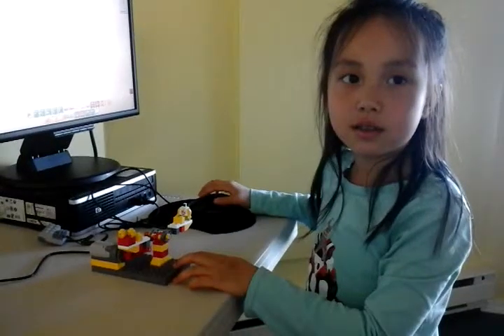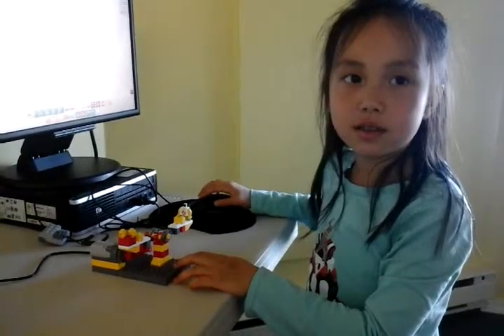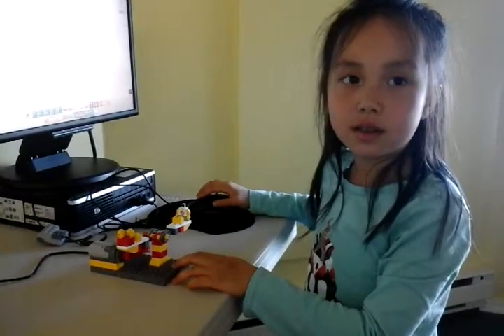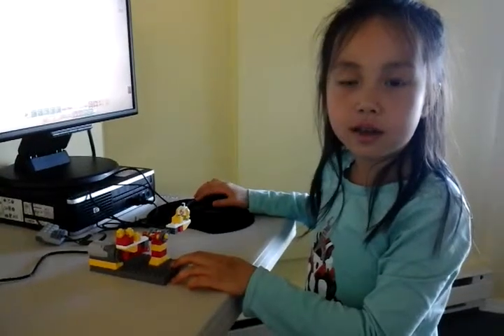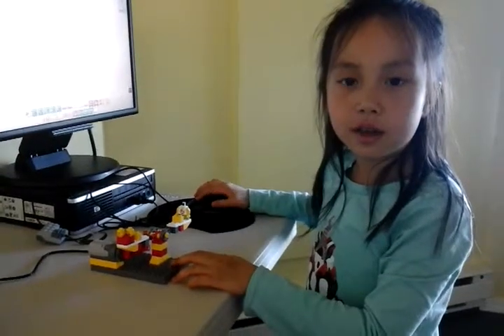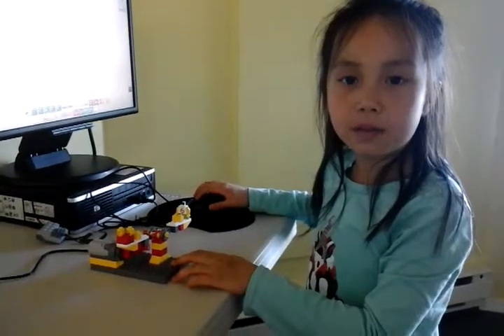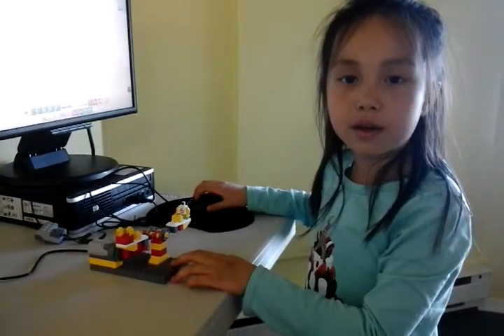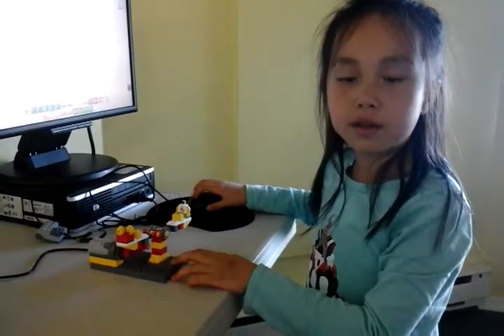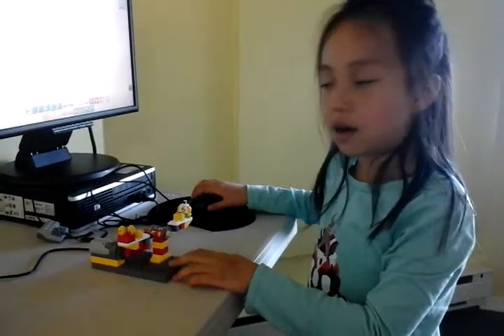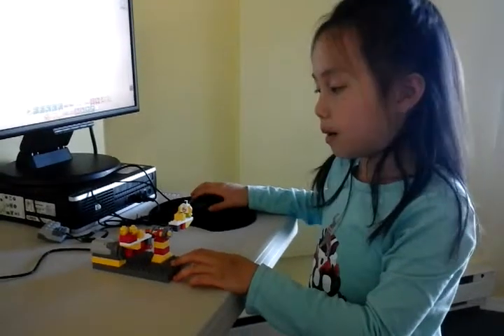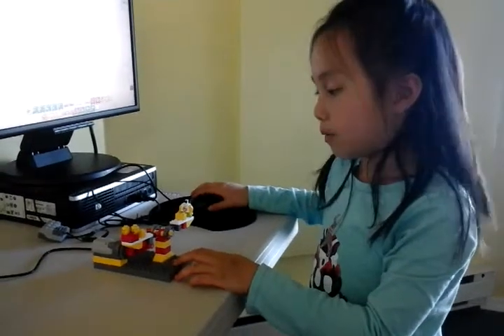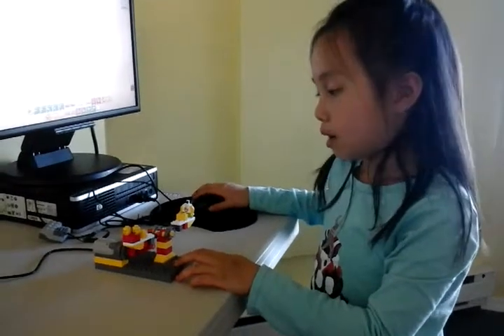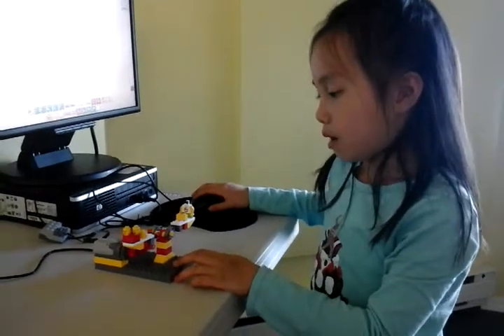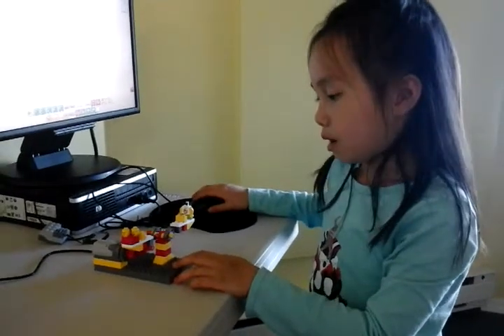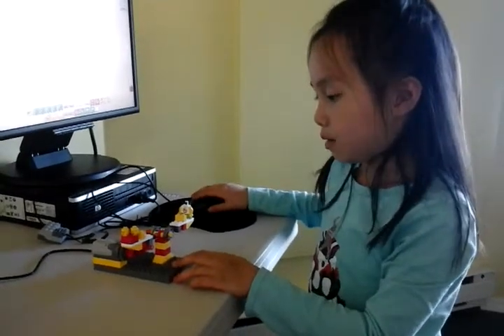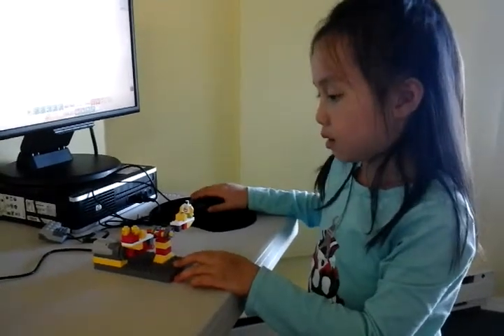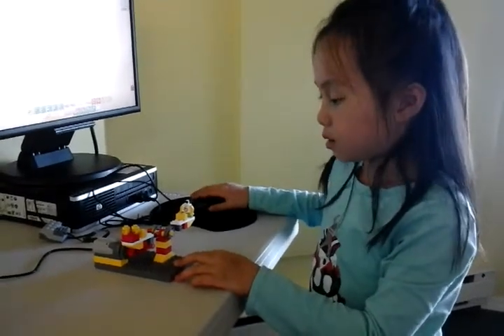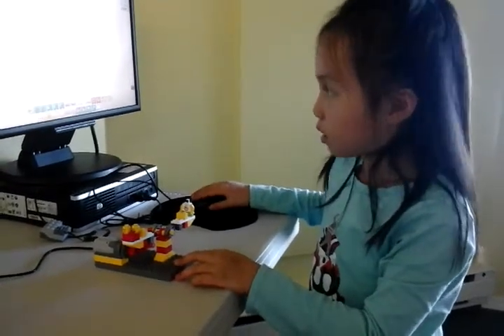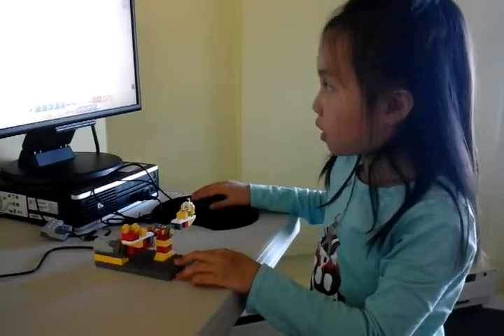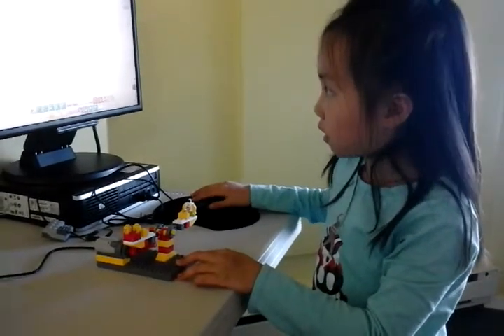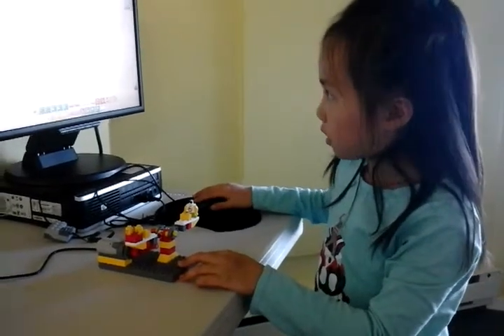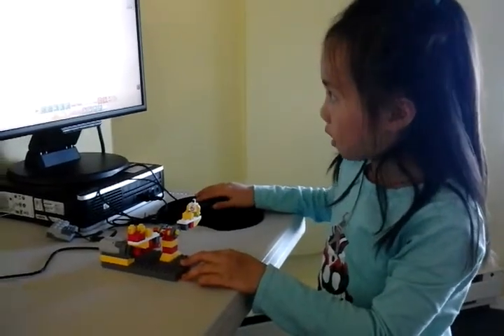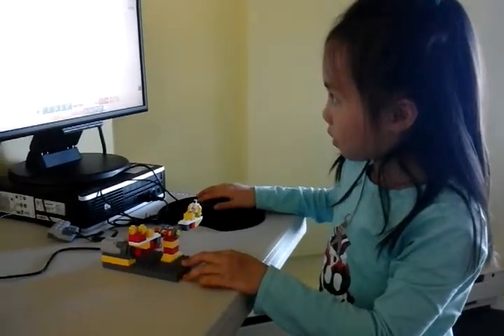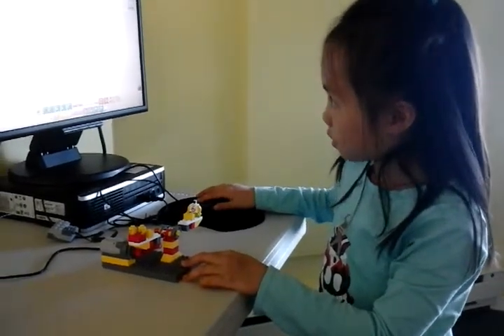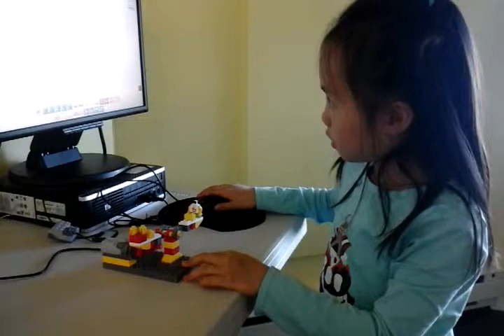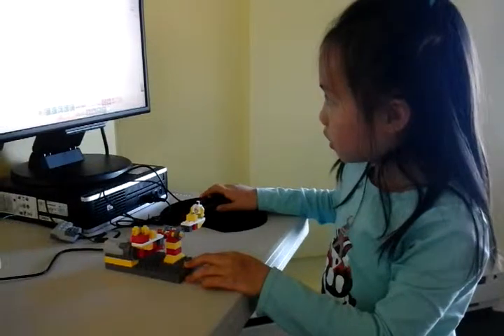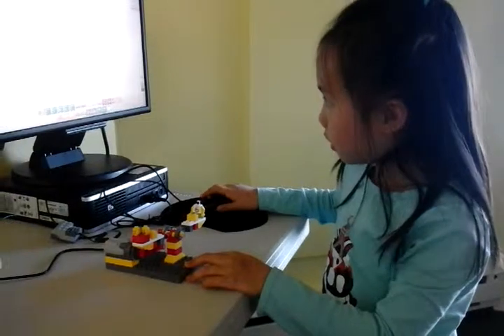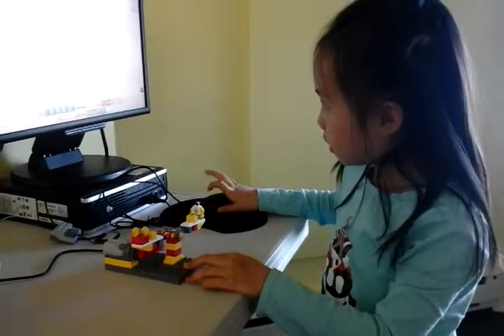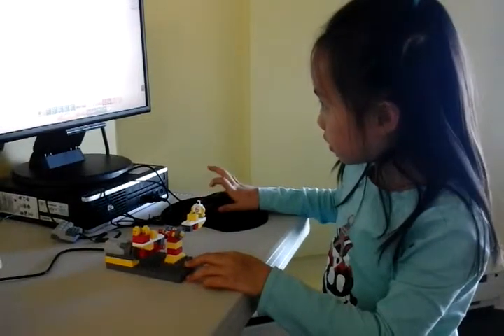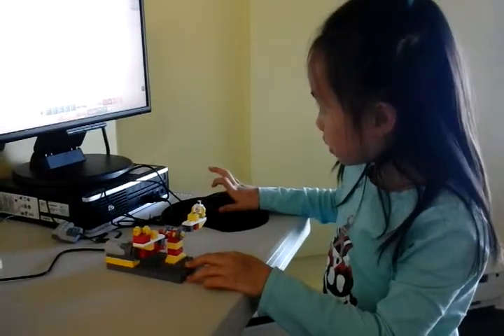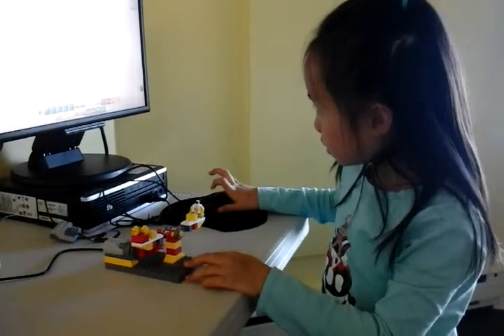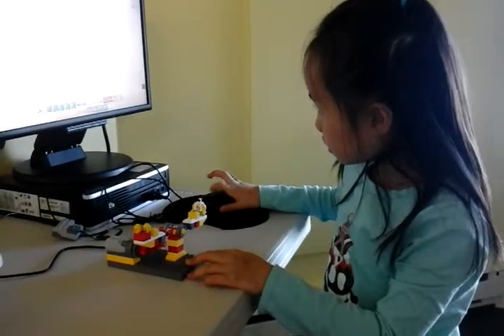Today I built a seesaw and I'd like to show you how it works.